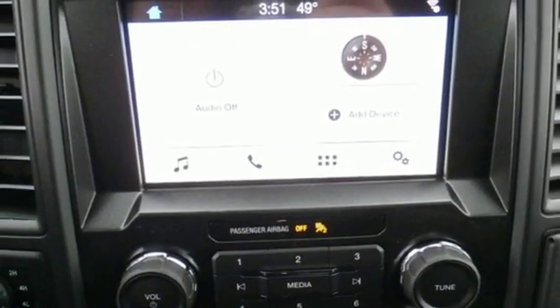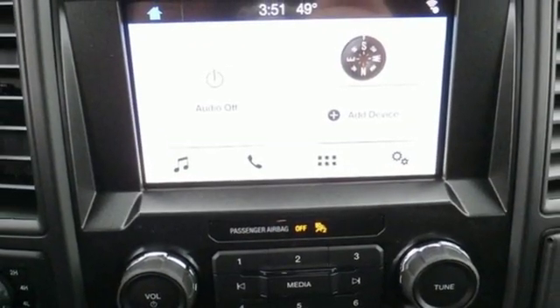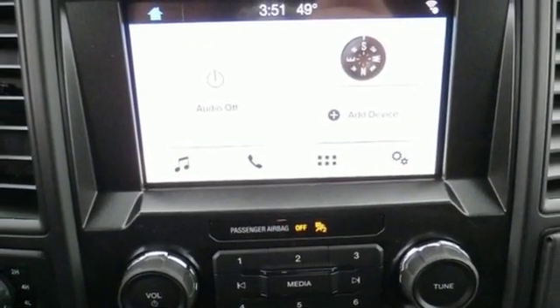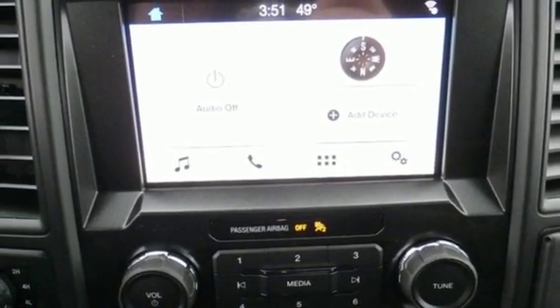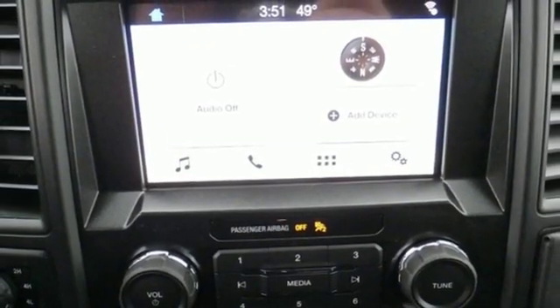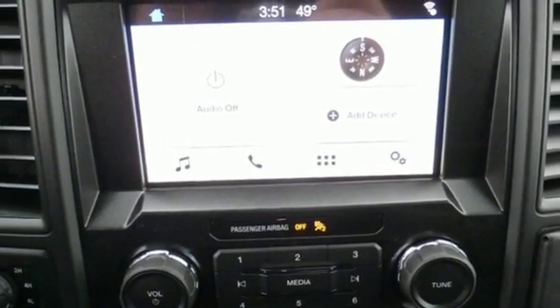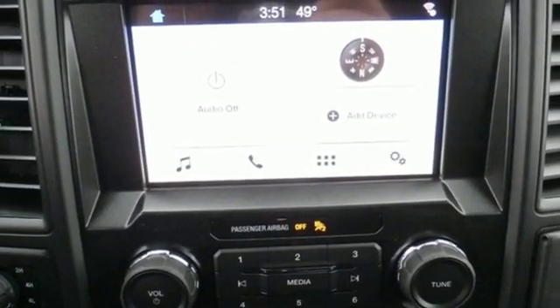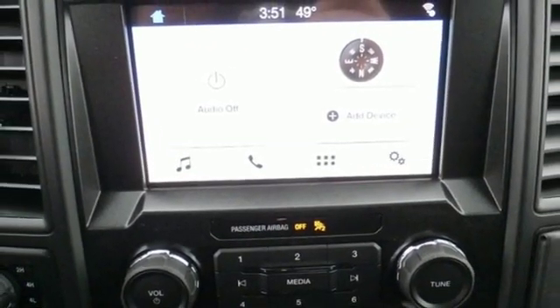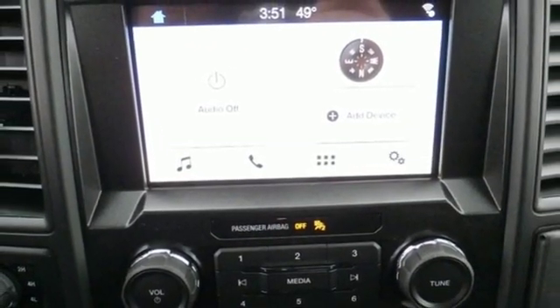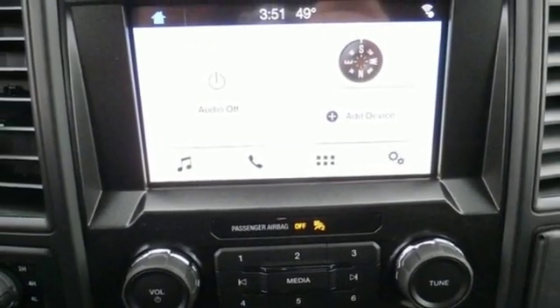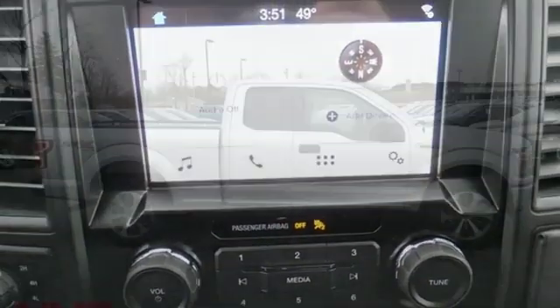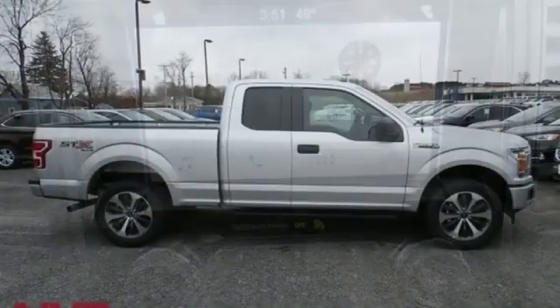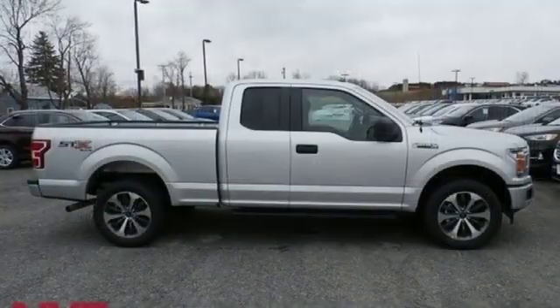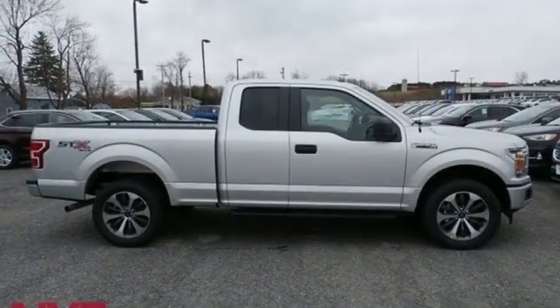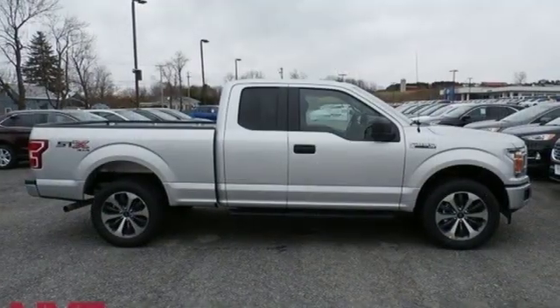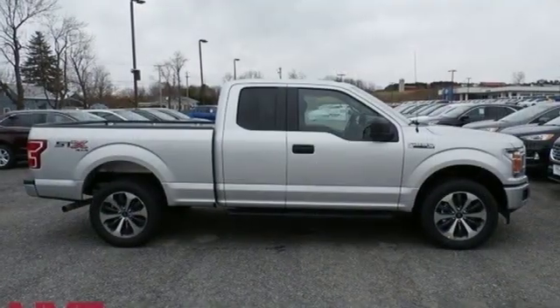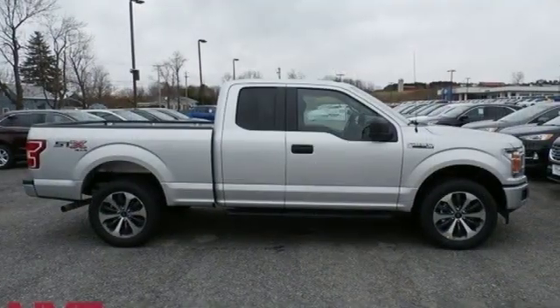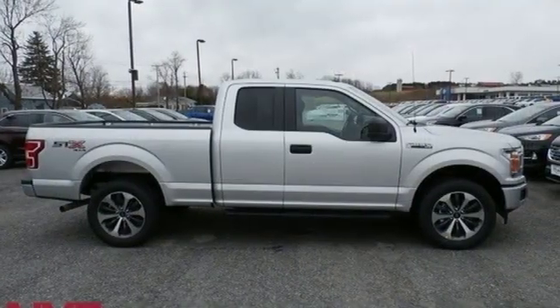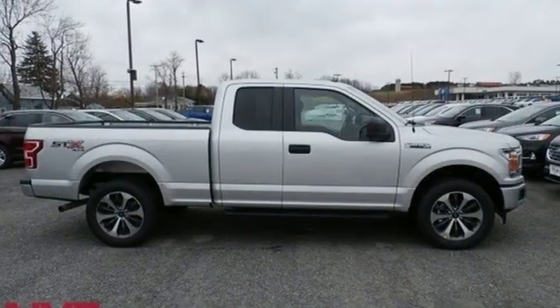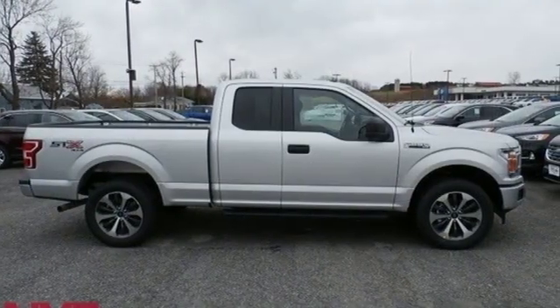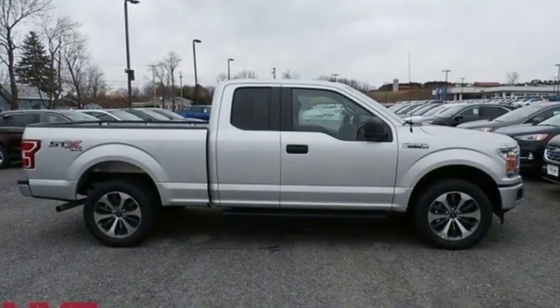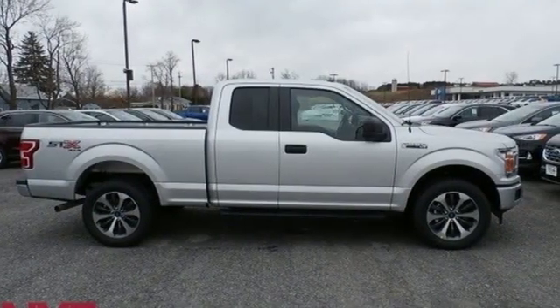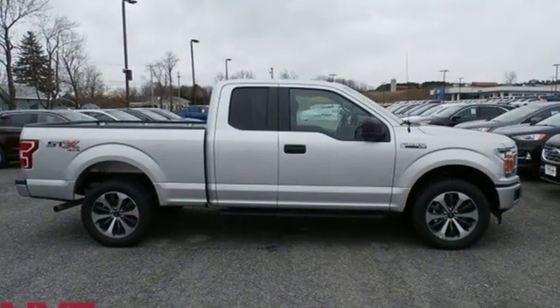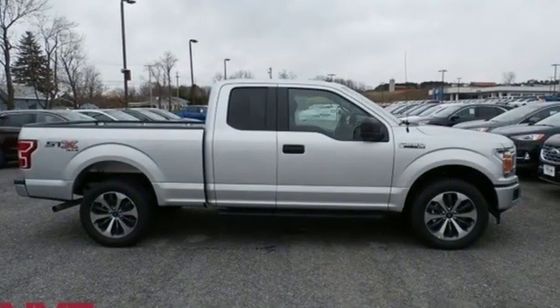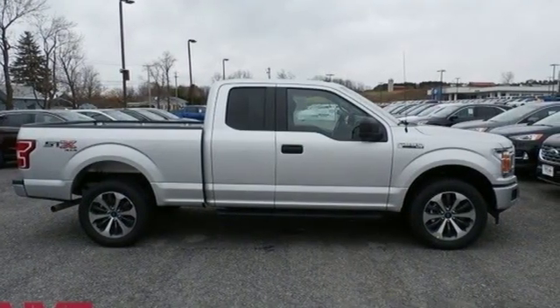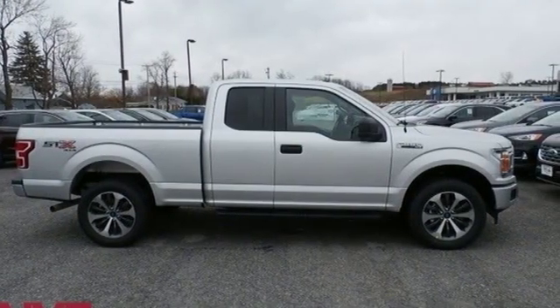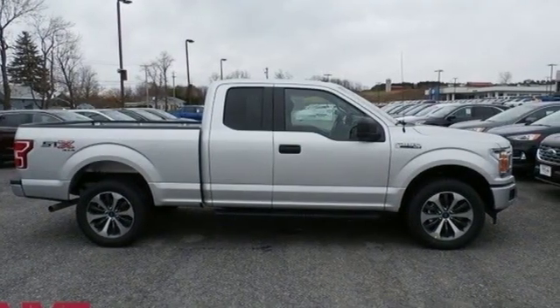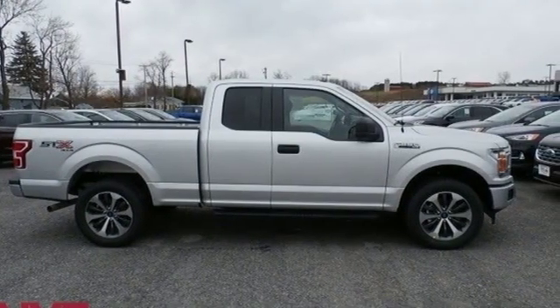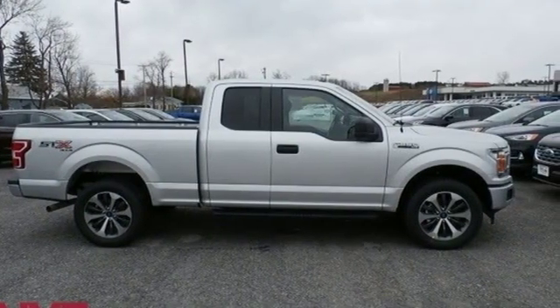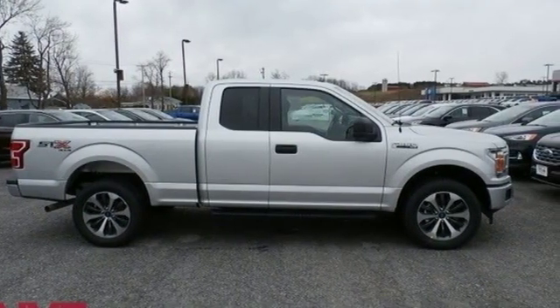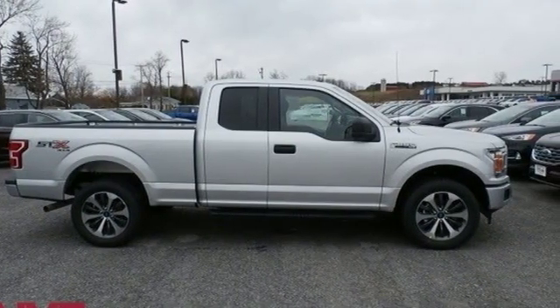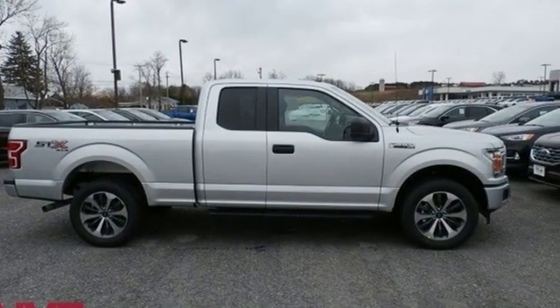Ford, where tradition meets innovation. Stop in for a test drive and make it yours today.